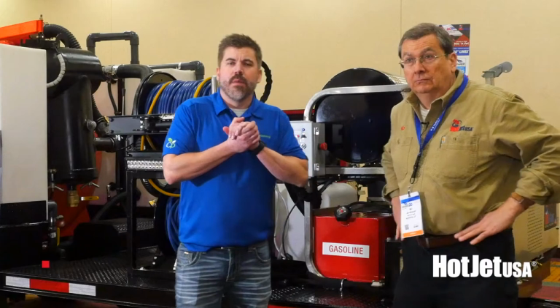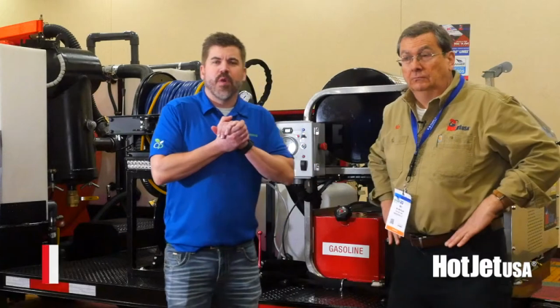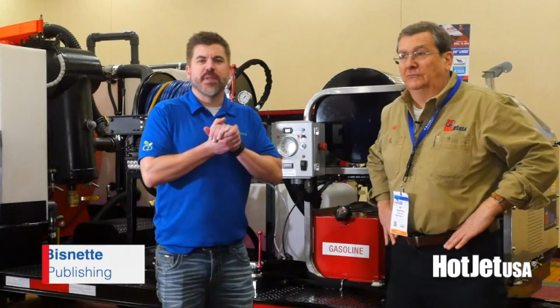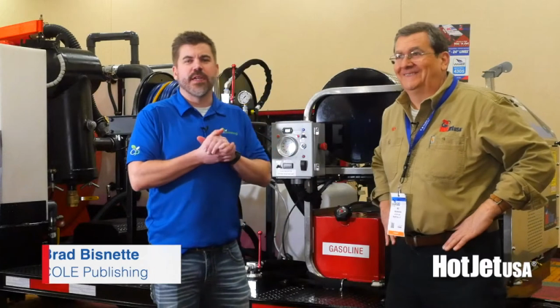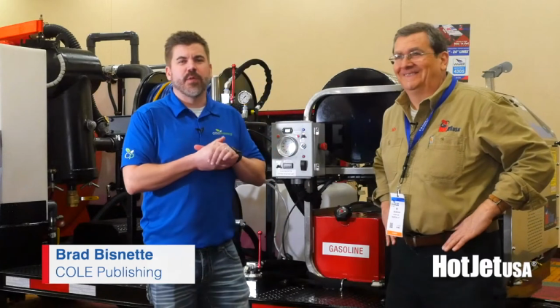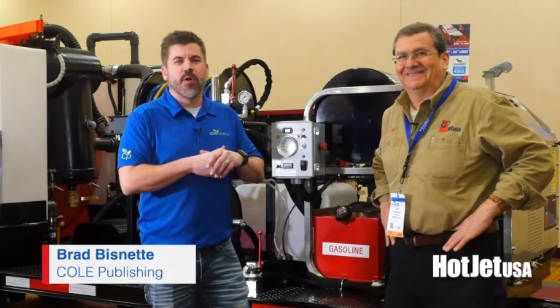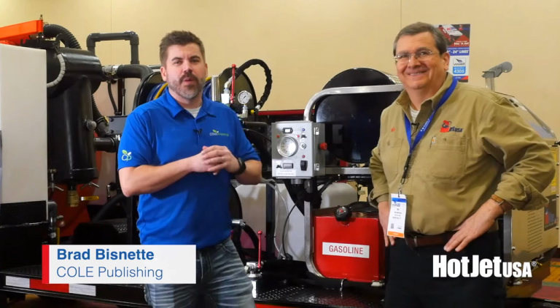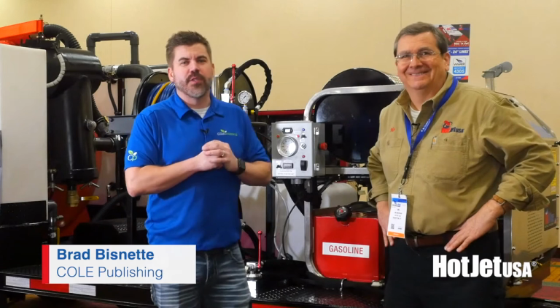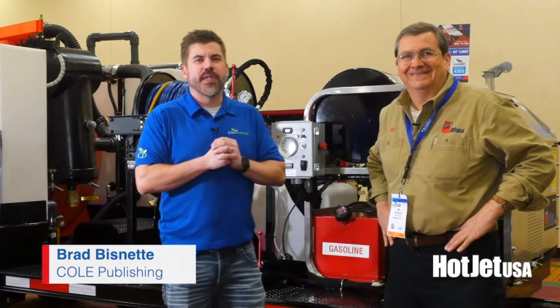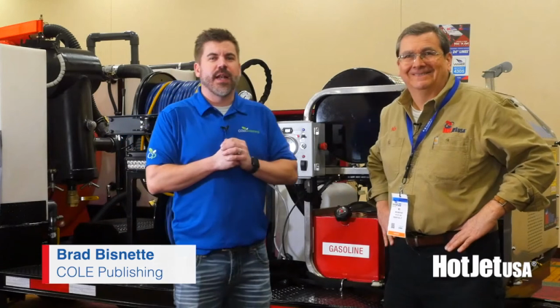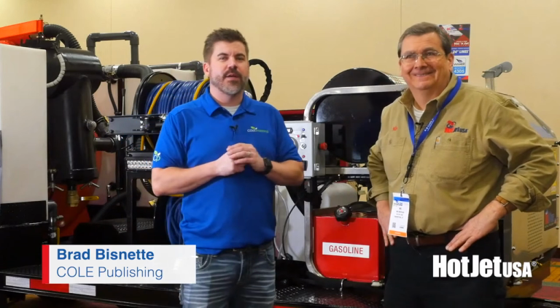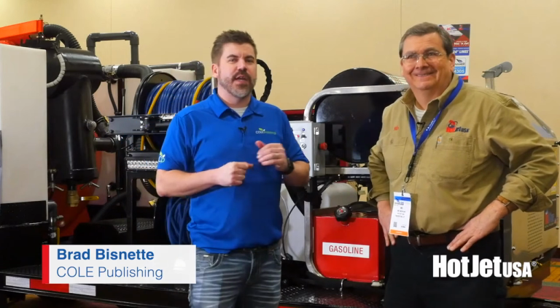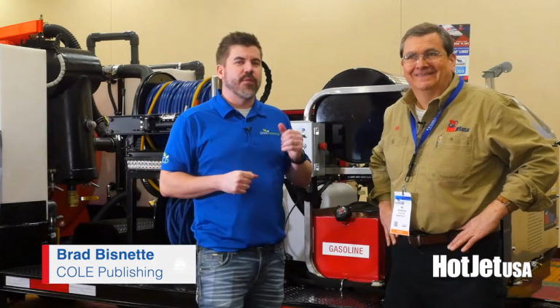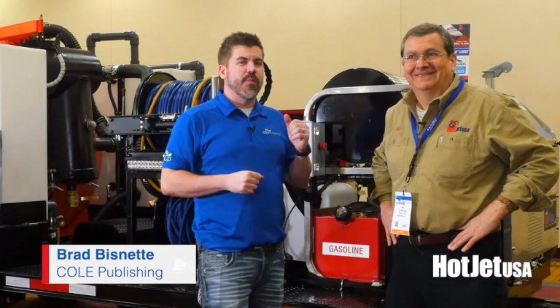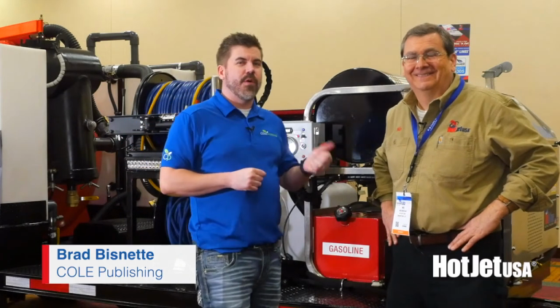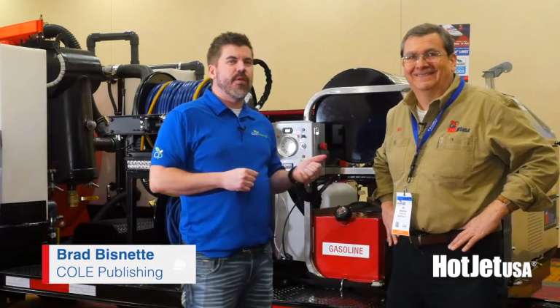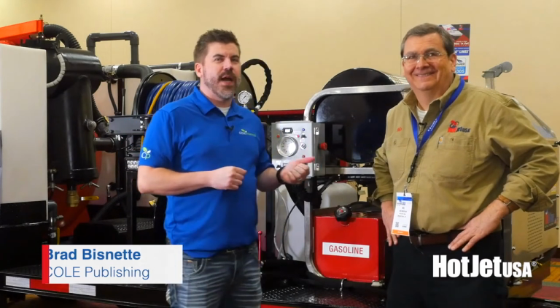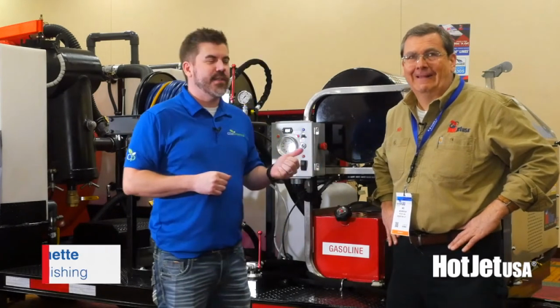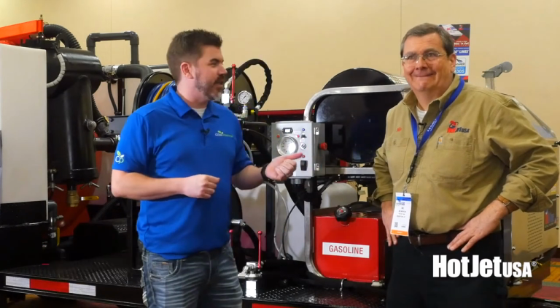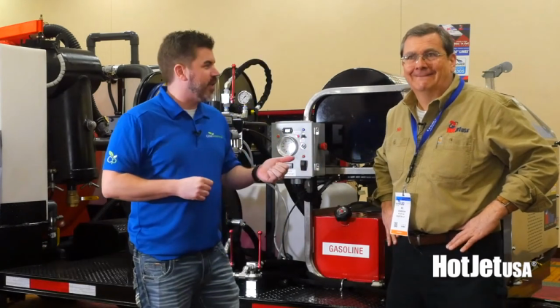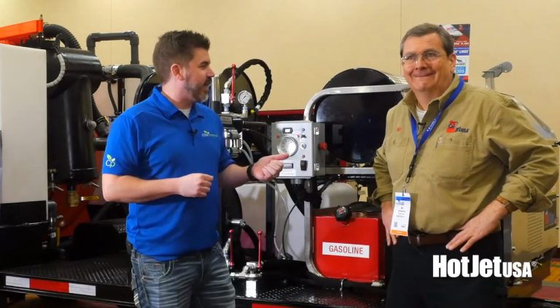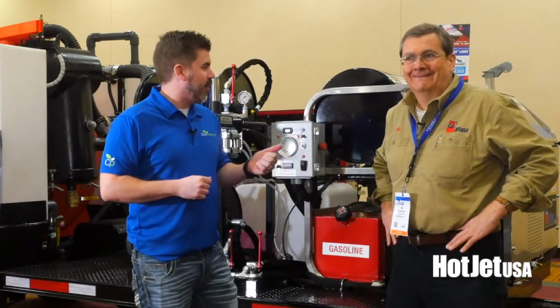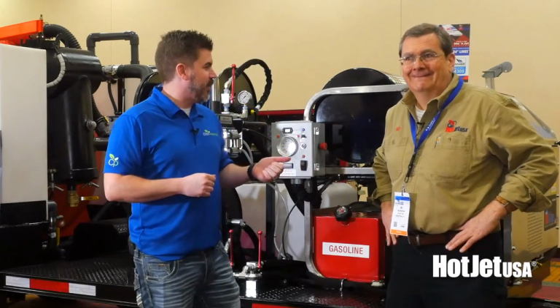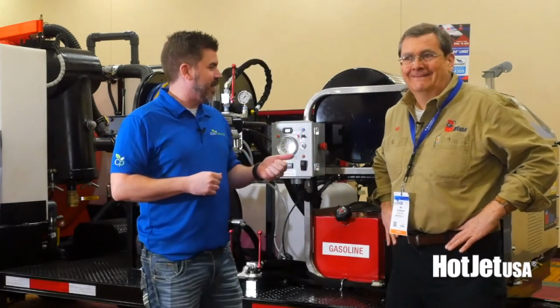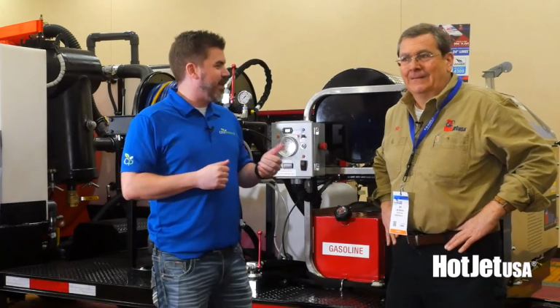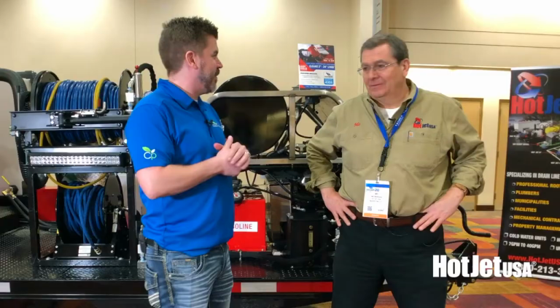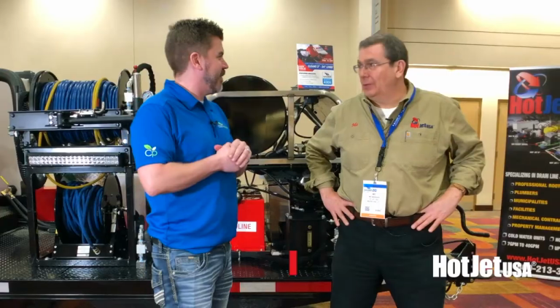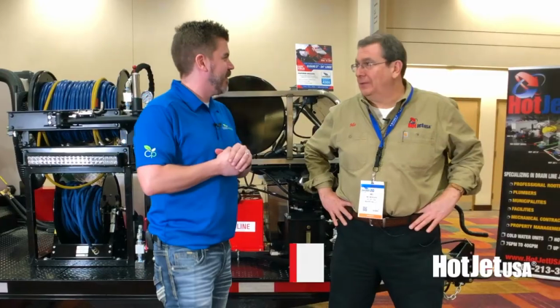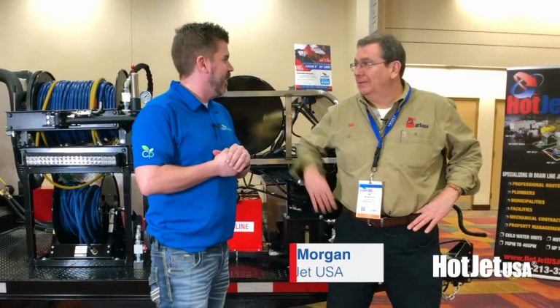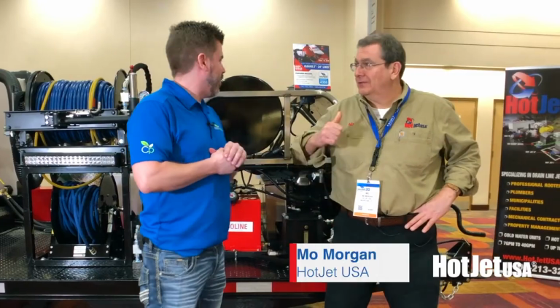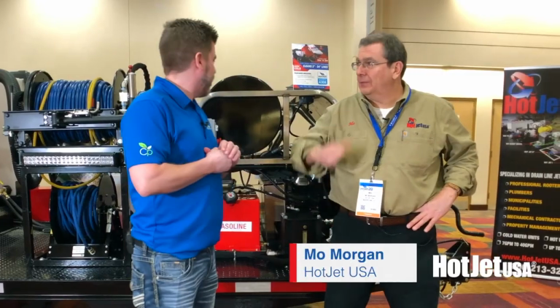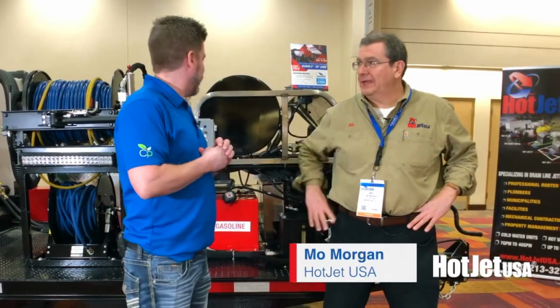Brad Biznet here with Kohl Publishing, and I am chatting with Mo from Hot Jet USA. Super, super thanks.